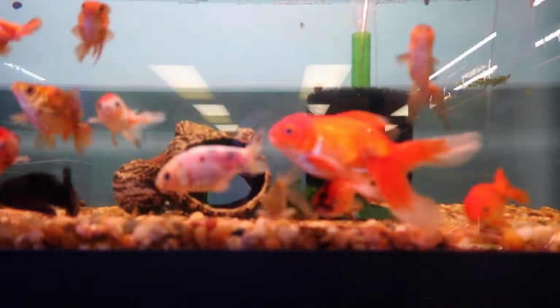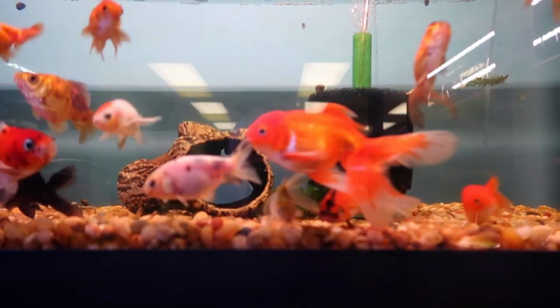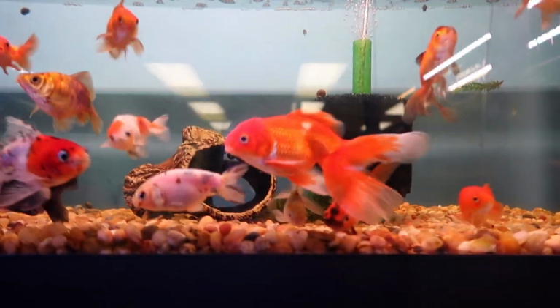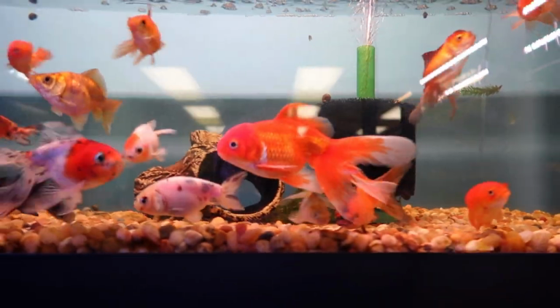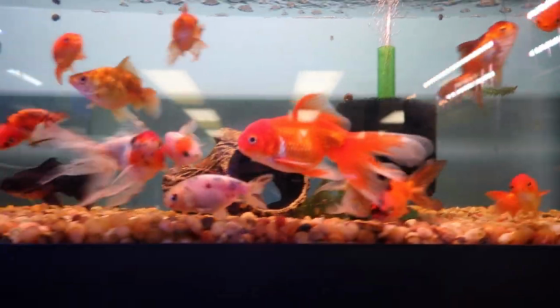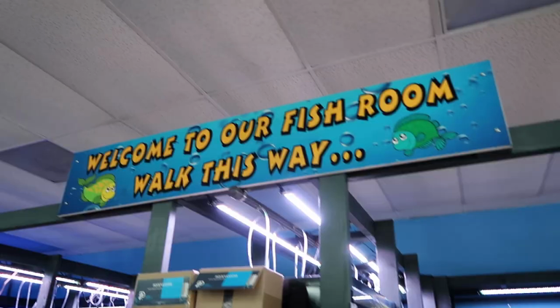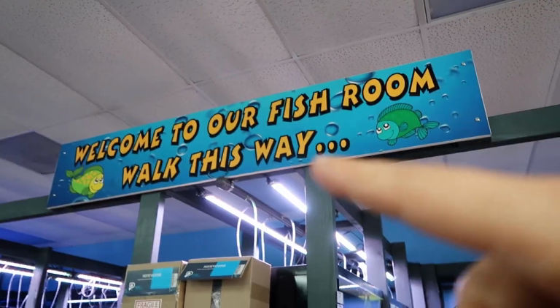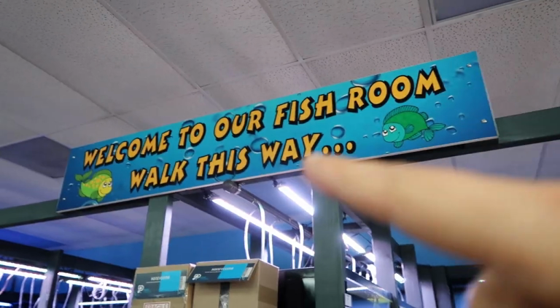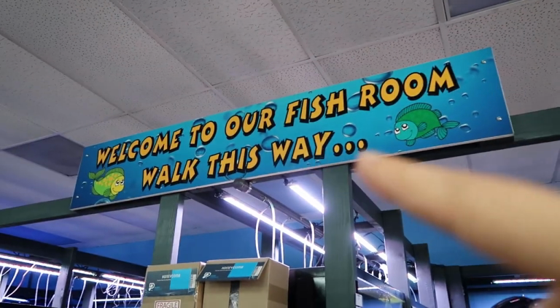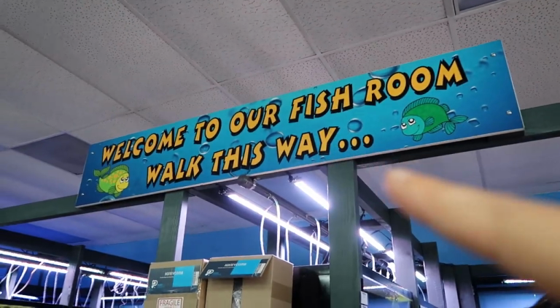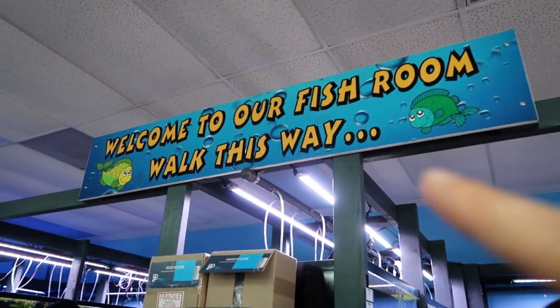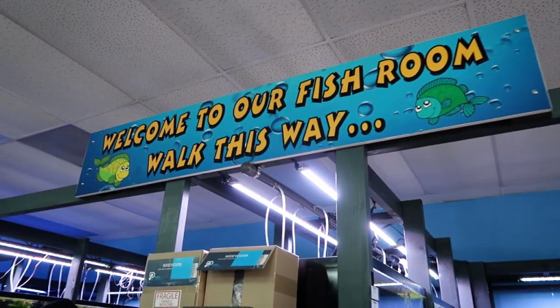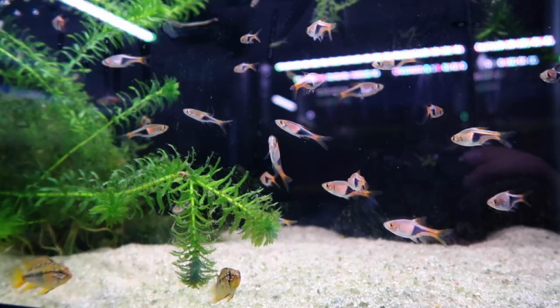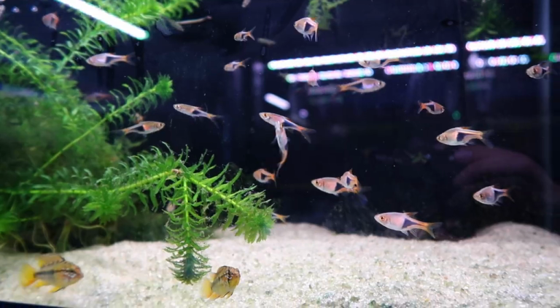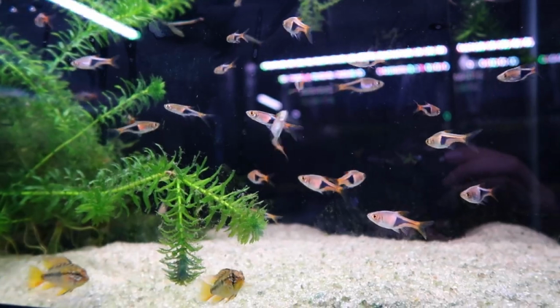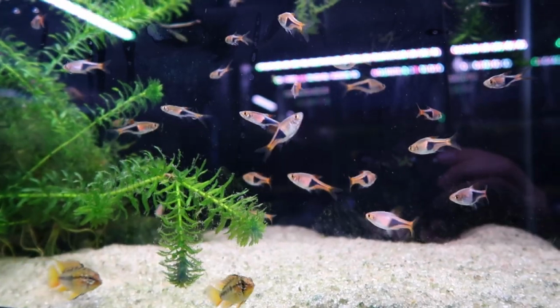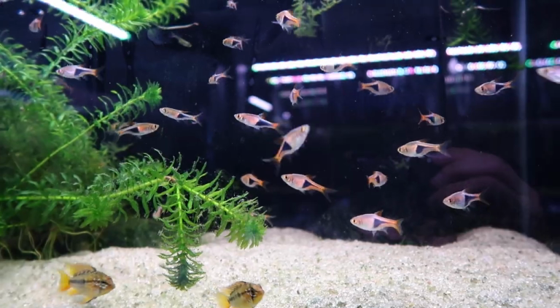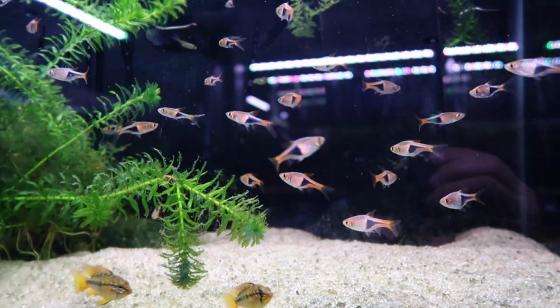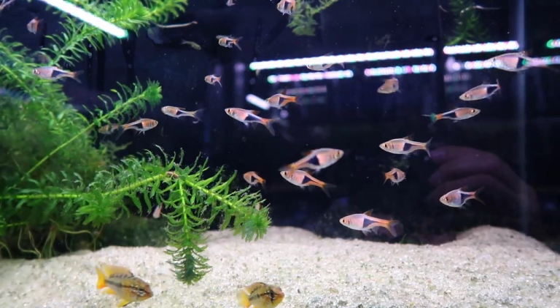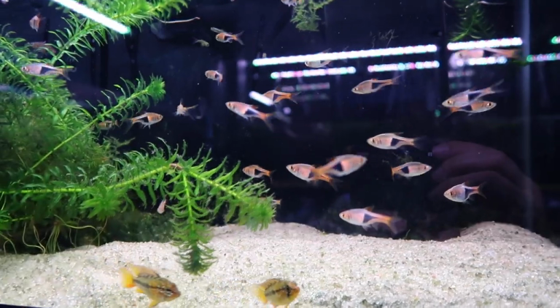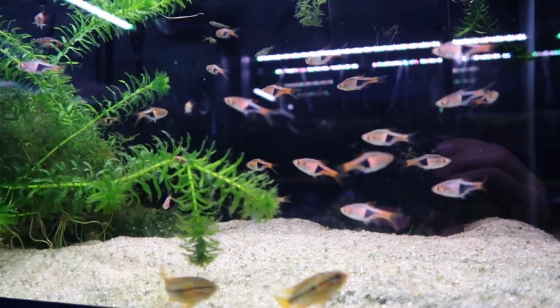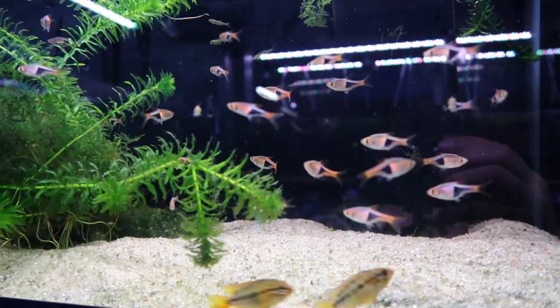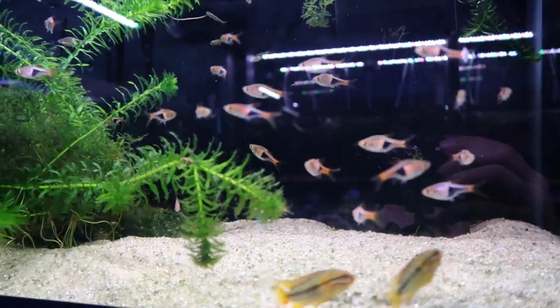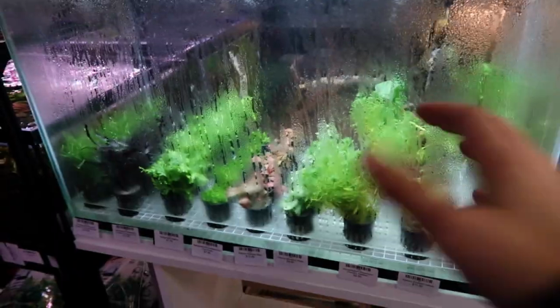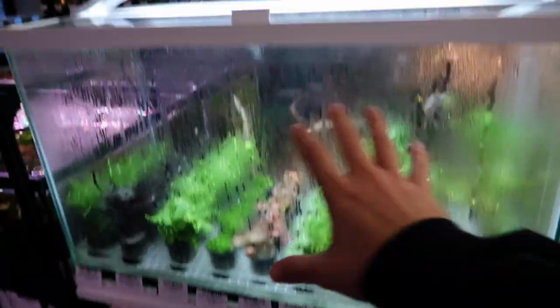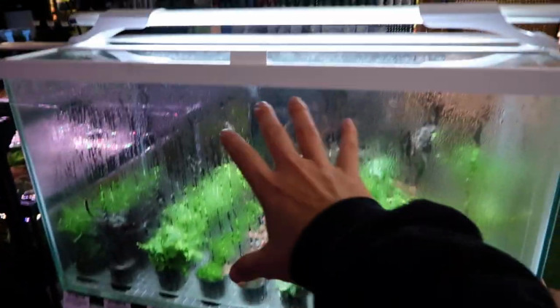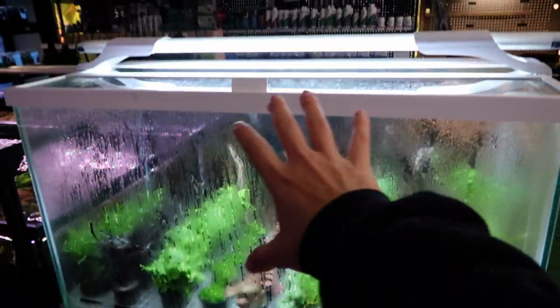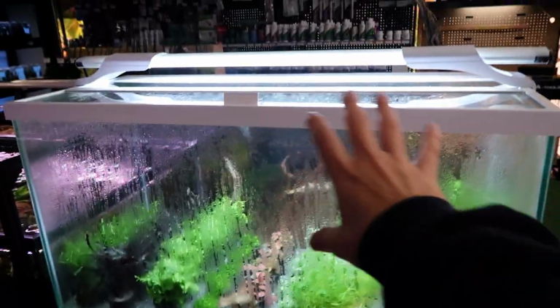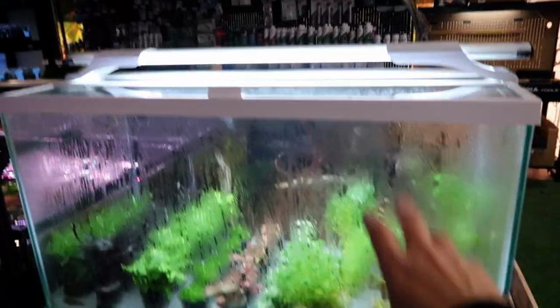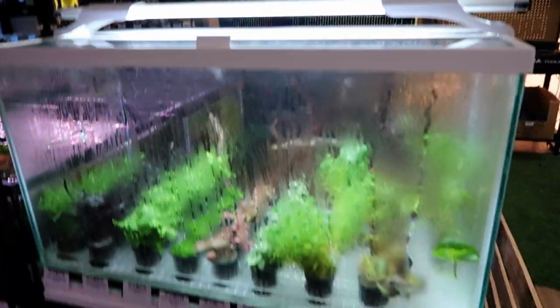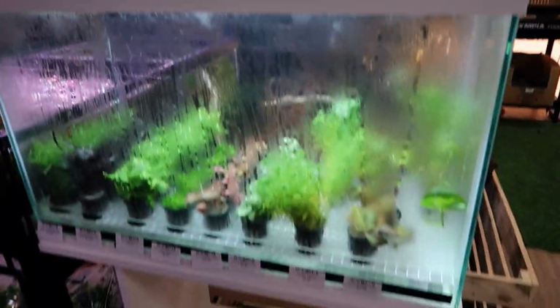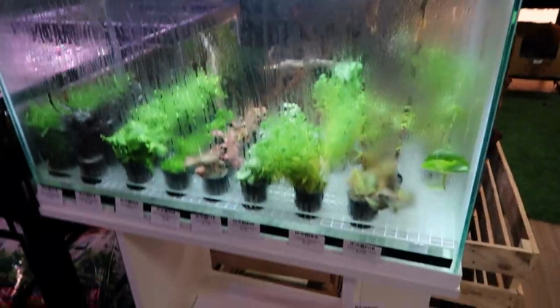Goldfish, classic. I like that sign. These little guys are cool — it's like a little miniature greenhouse.